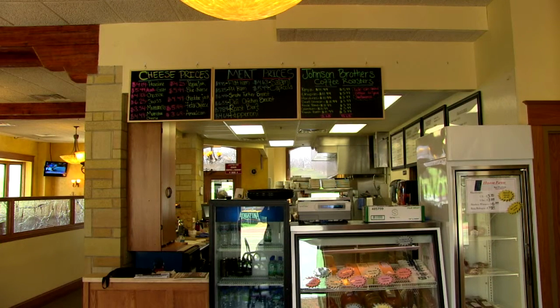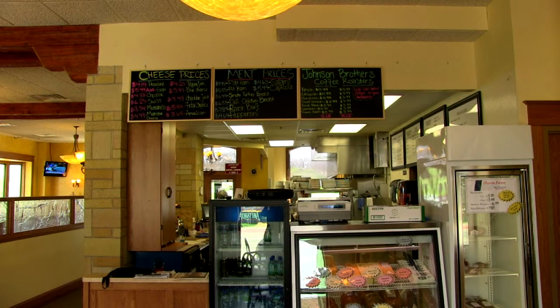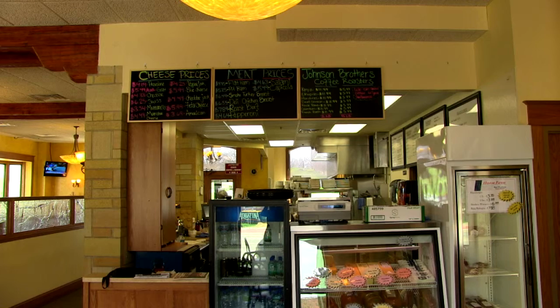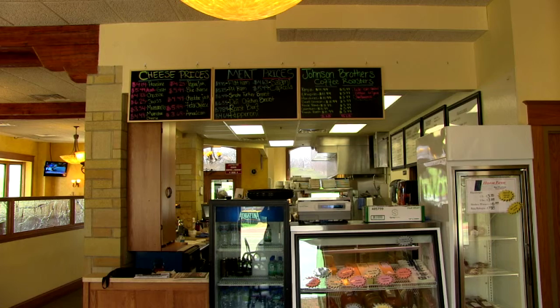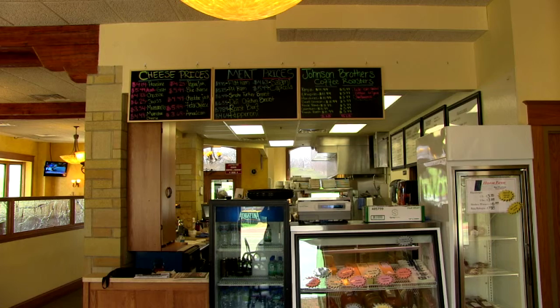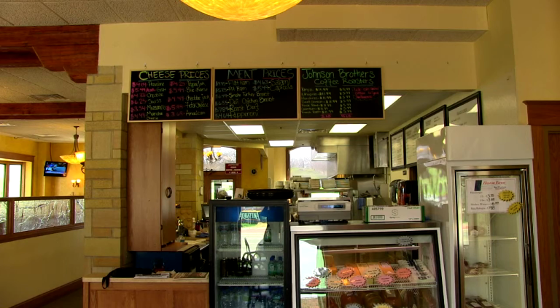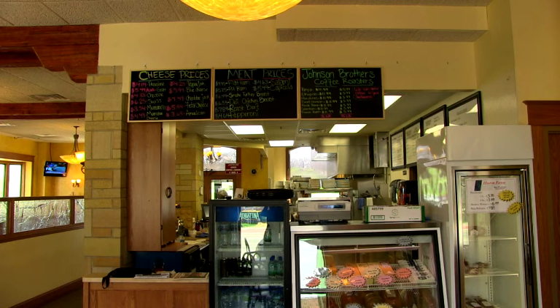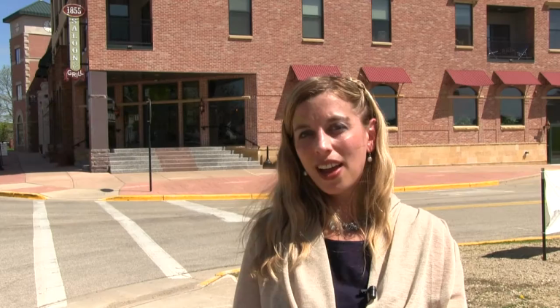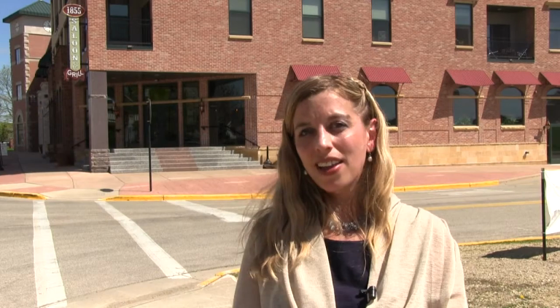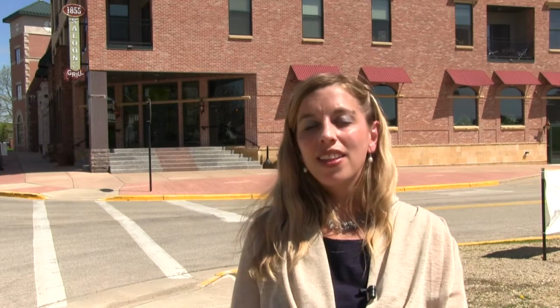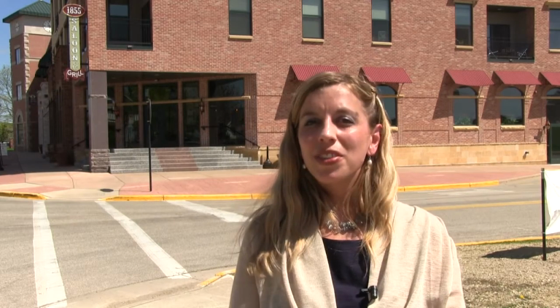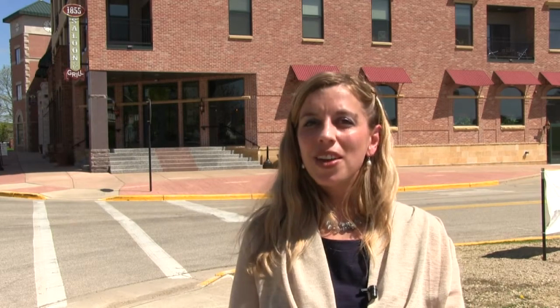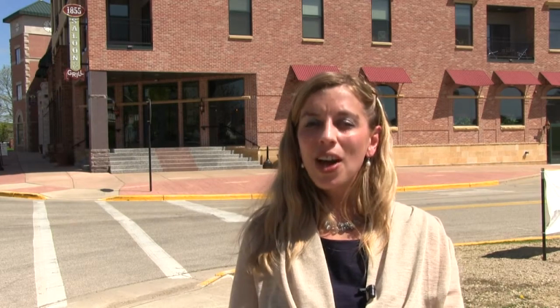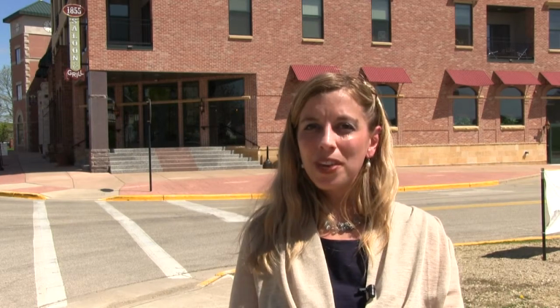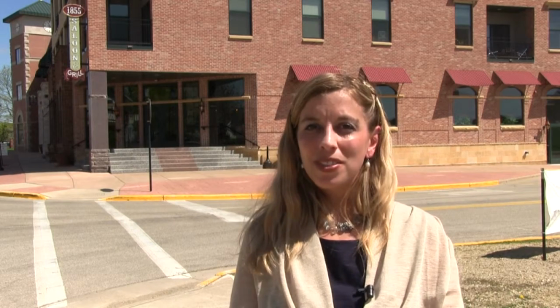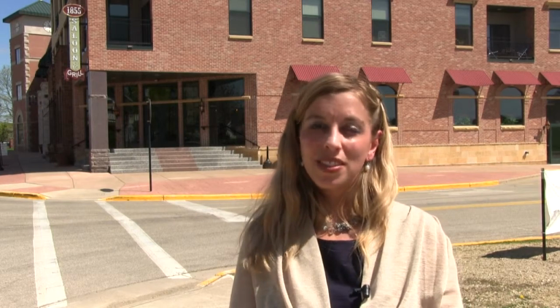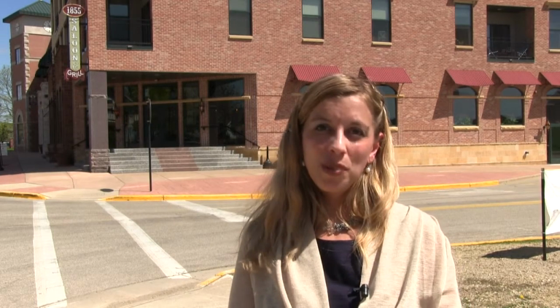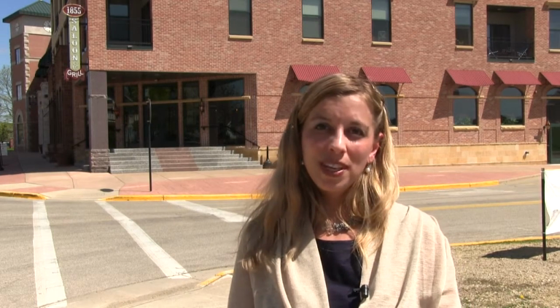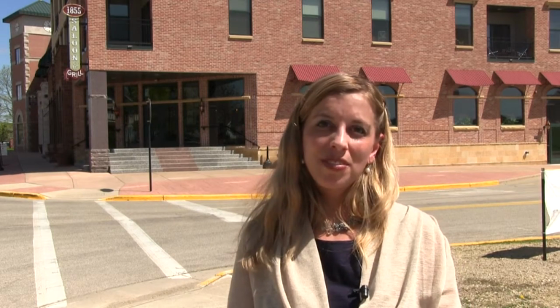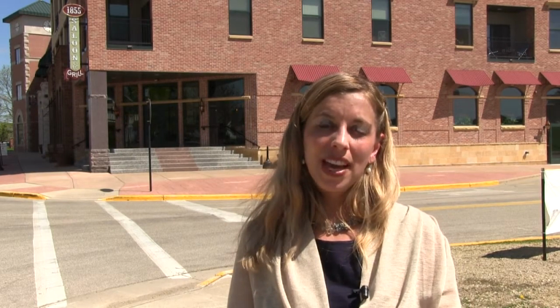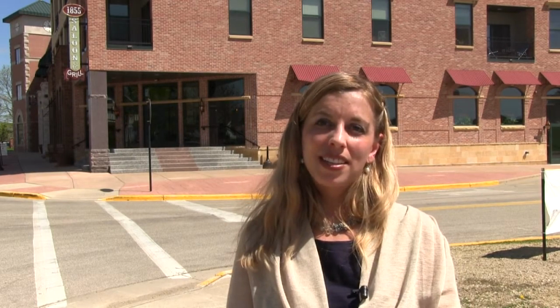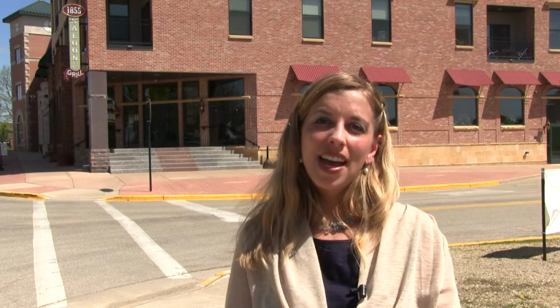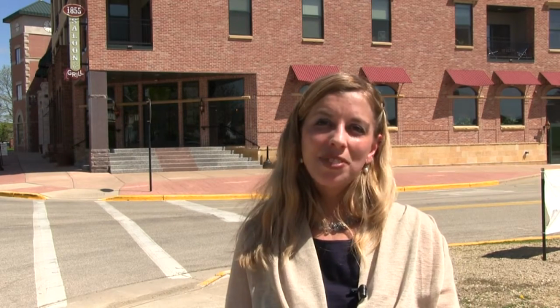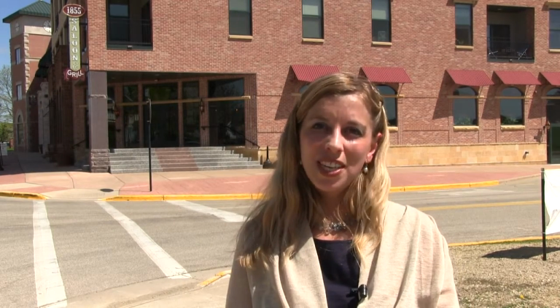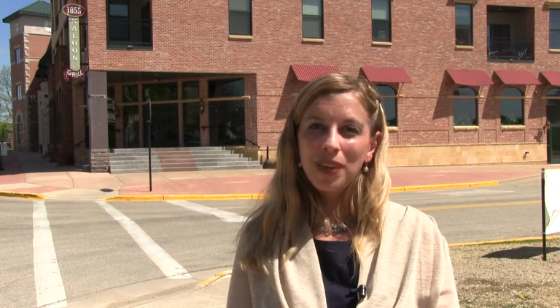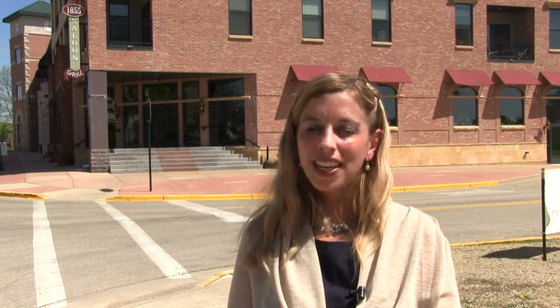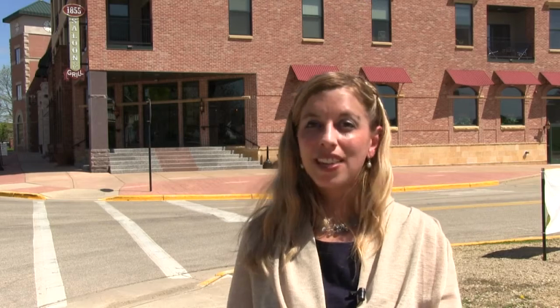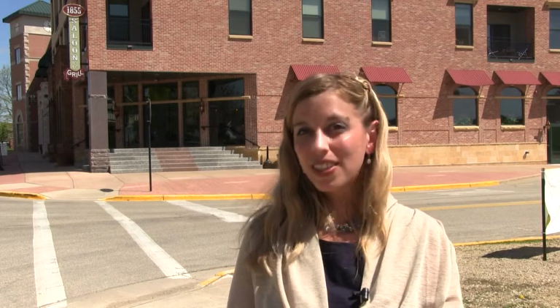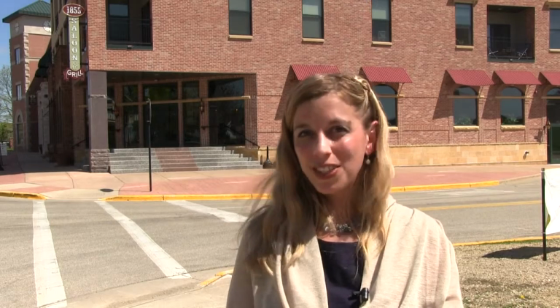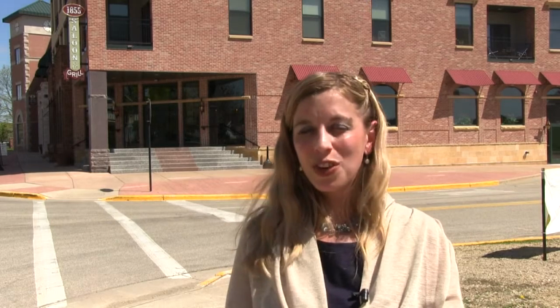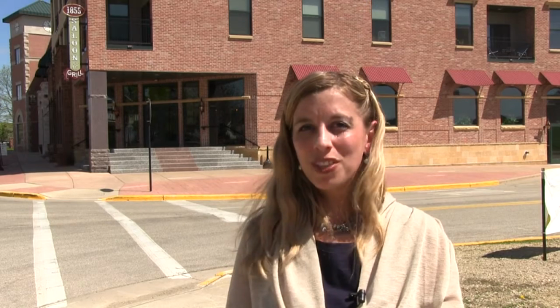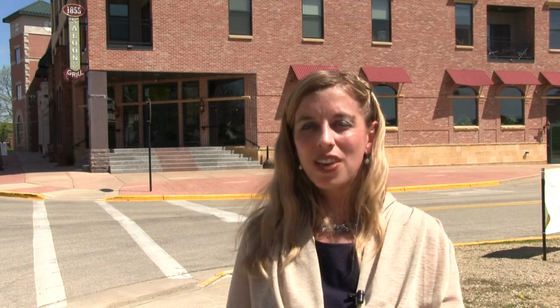They serve food until two o'clock. The Old Town Coffee House is a great place to relax after a day of biking on the Glacial Drummond Trail.